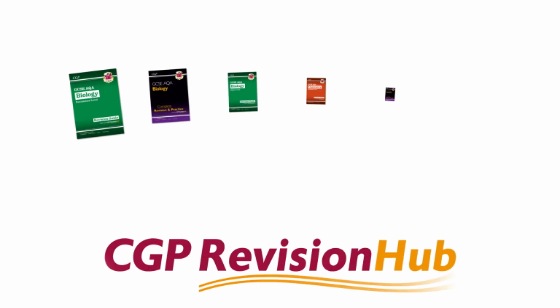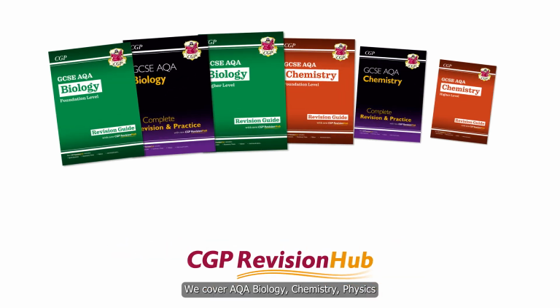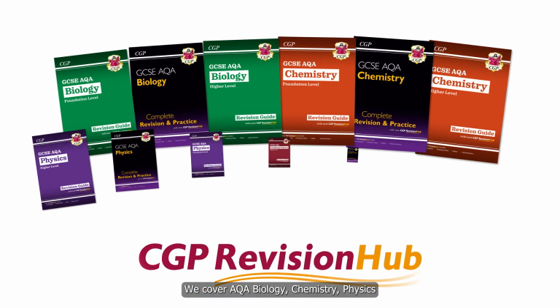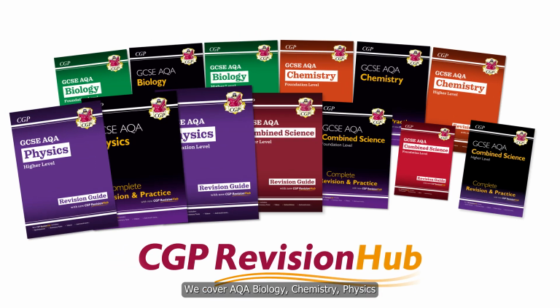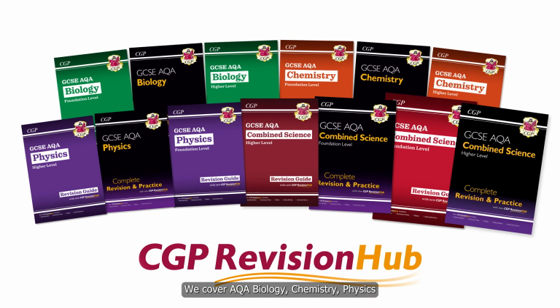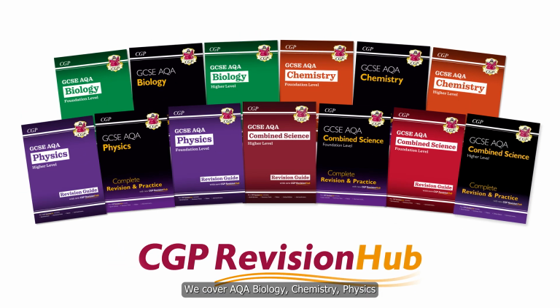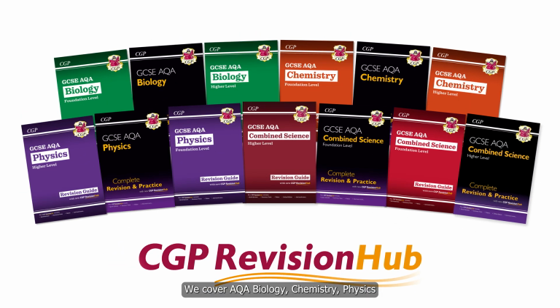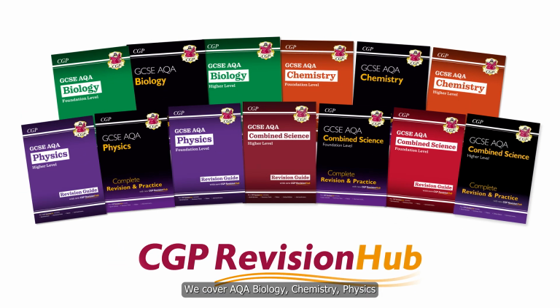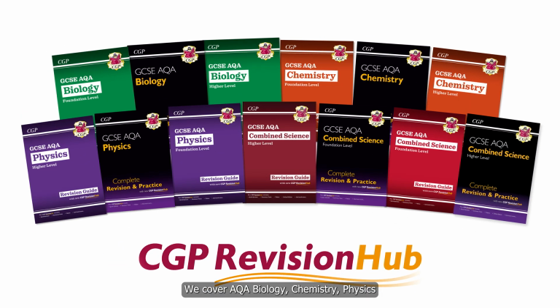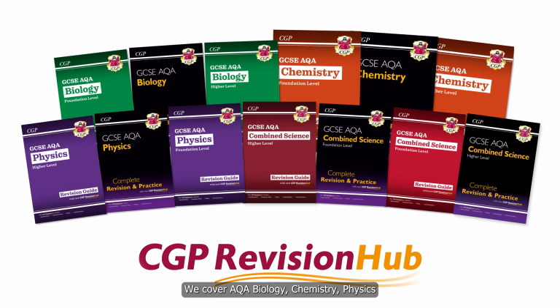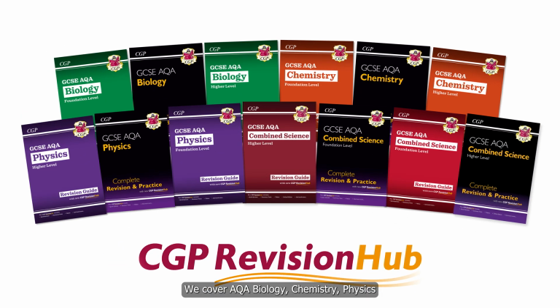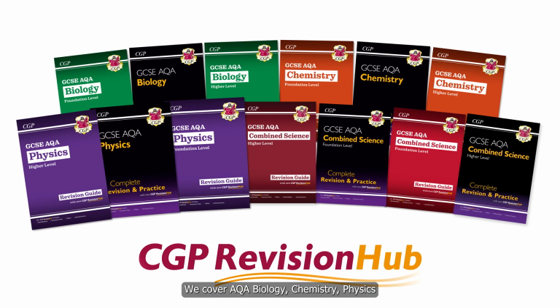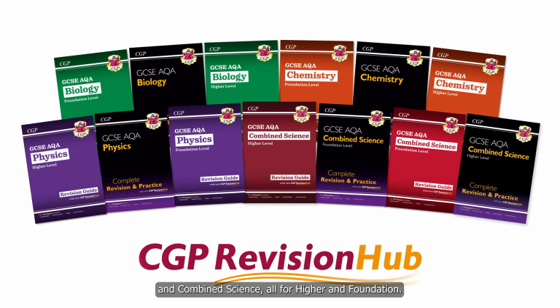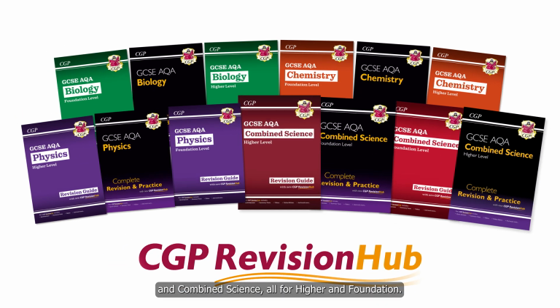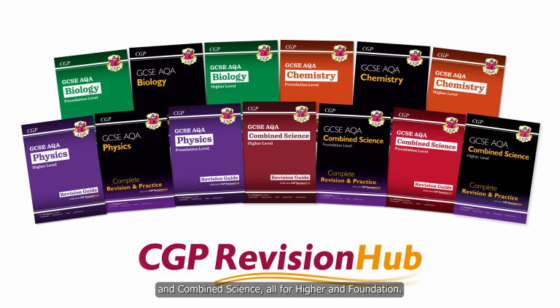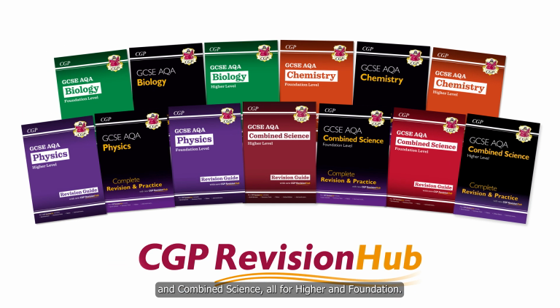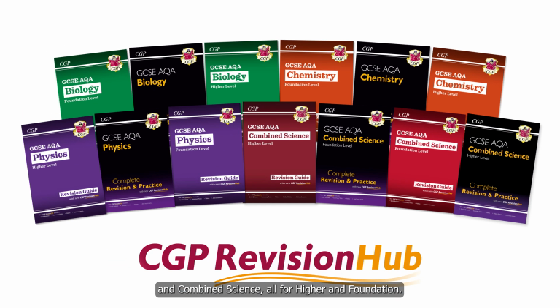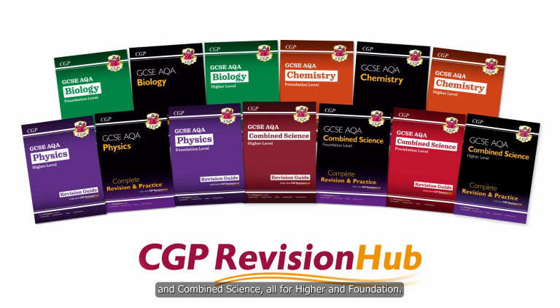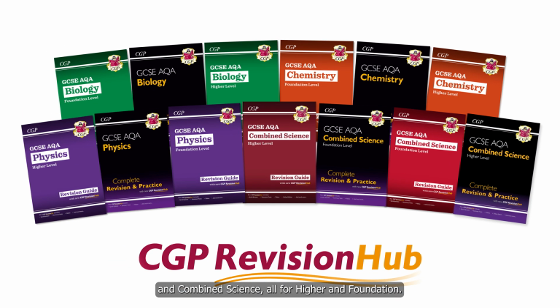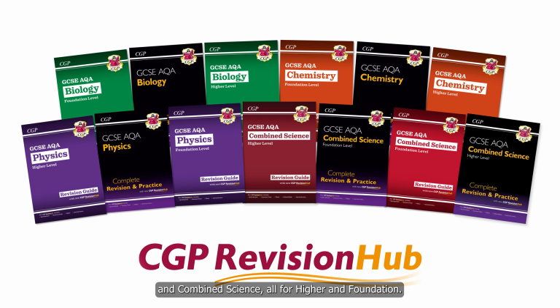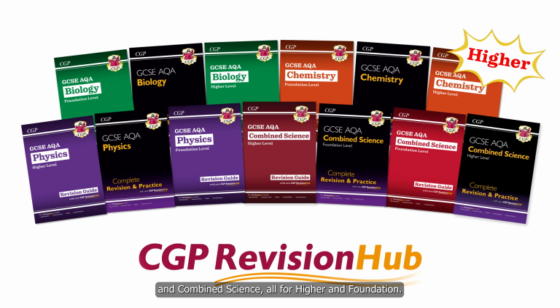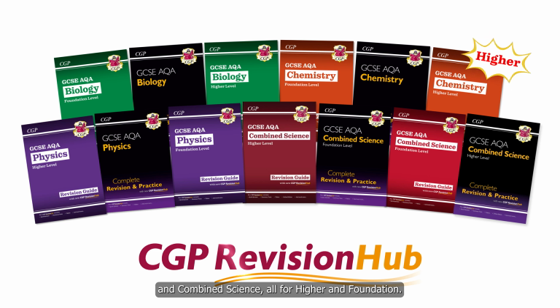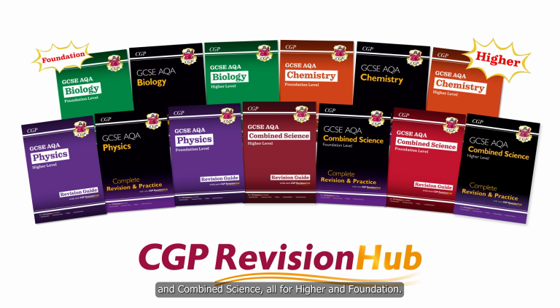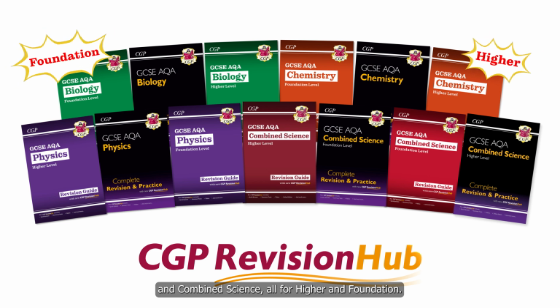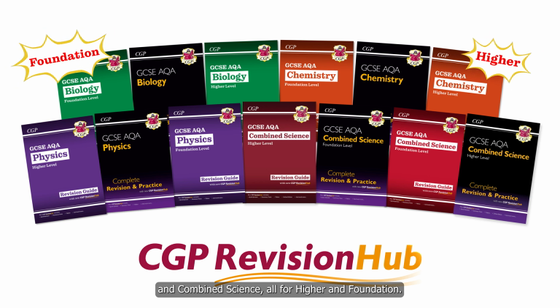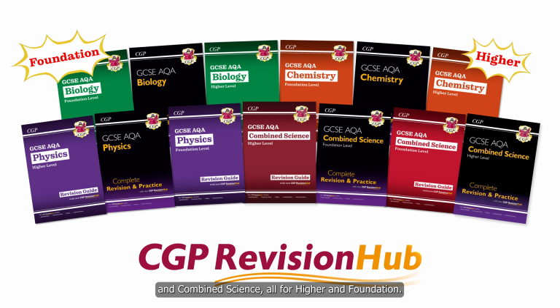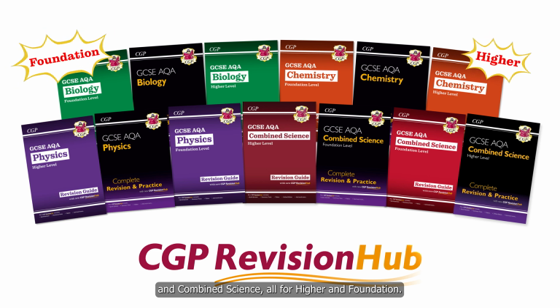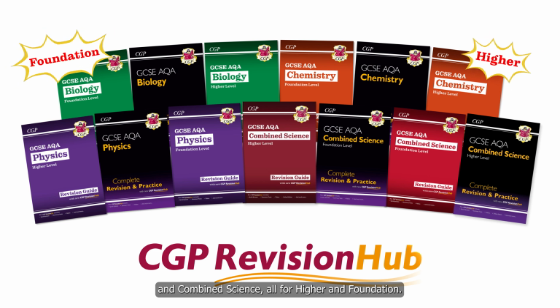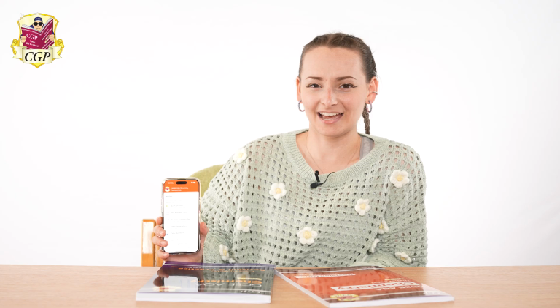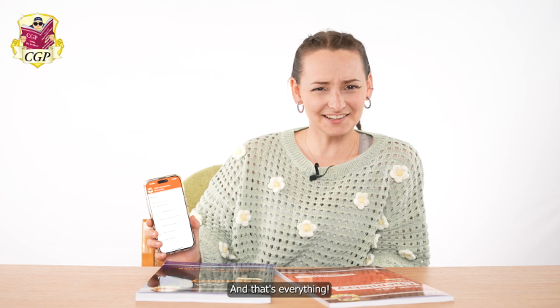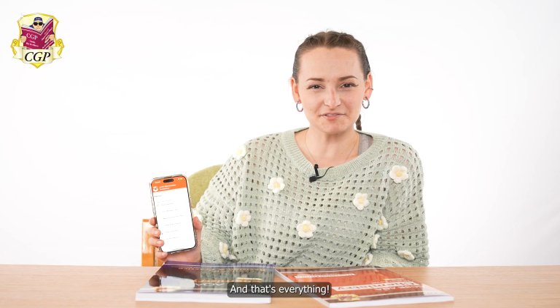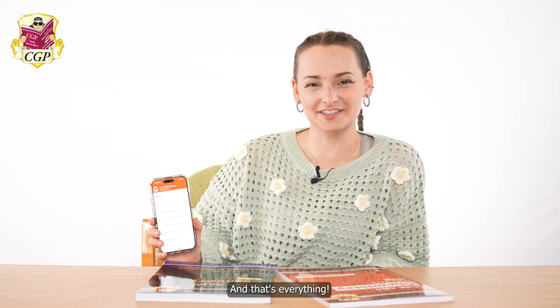We cover AQA biology, chemistry, physics and combined science — all for higher and foundation. And that's everything!